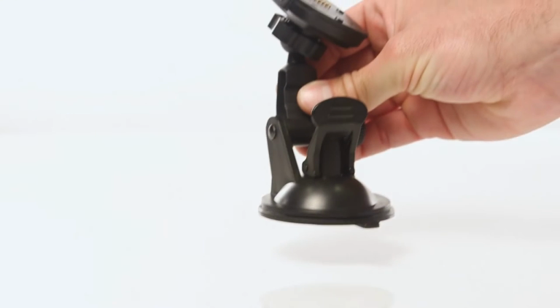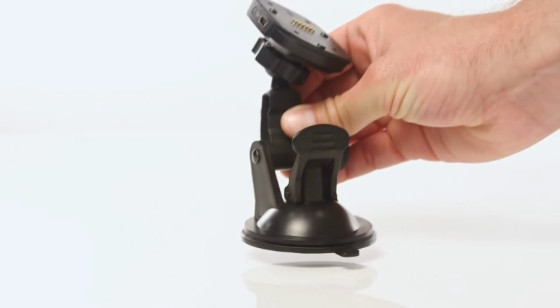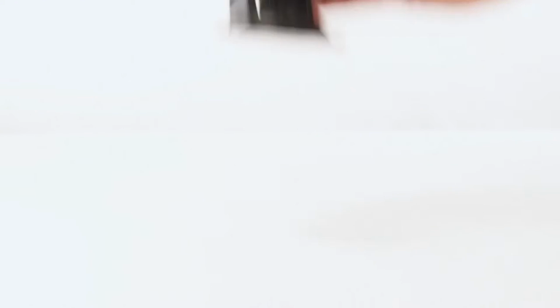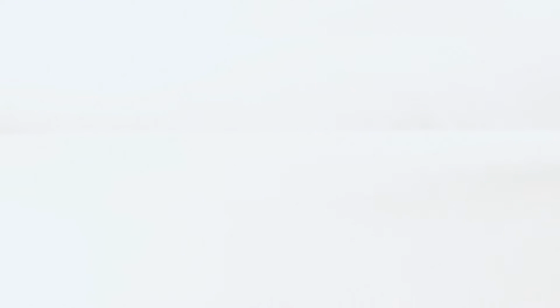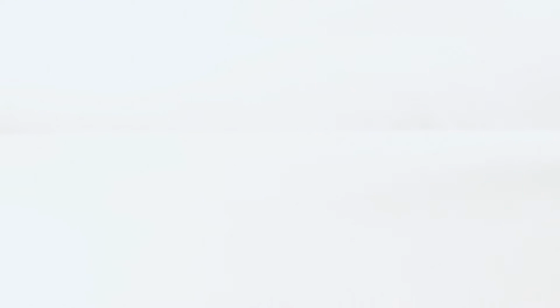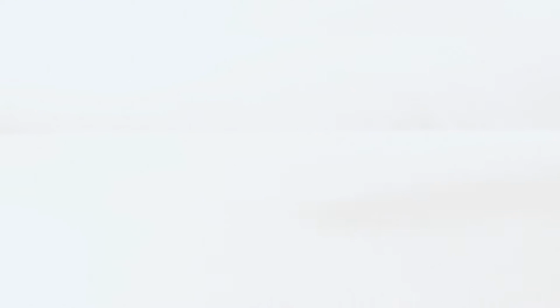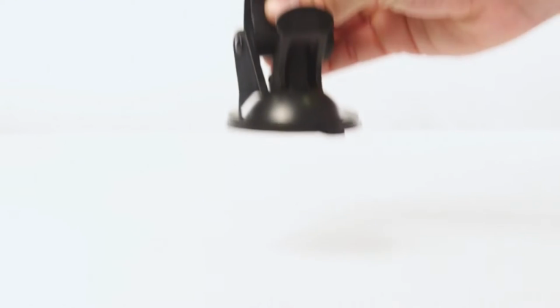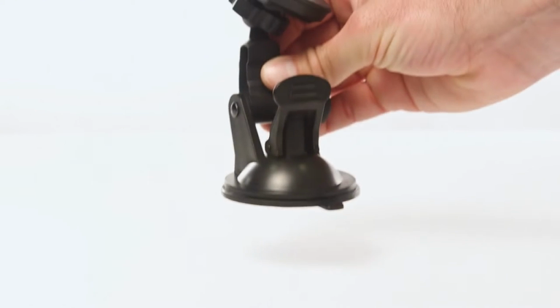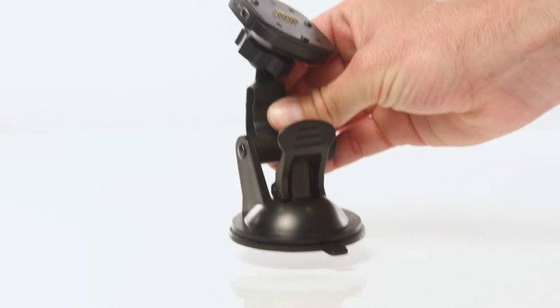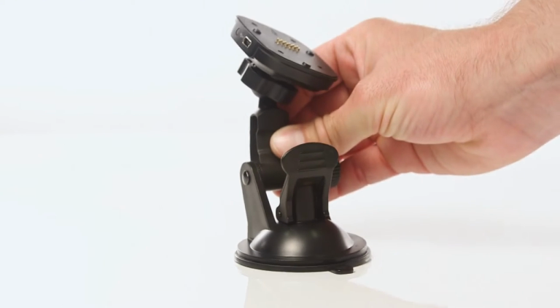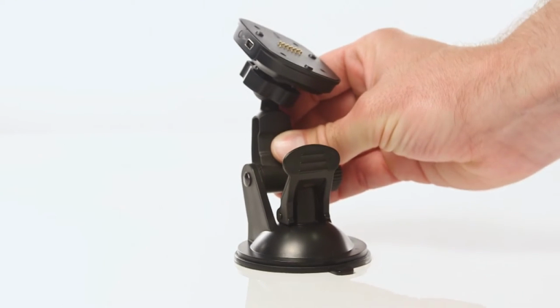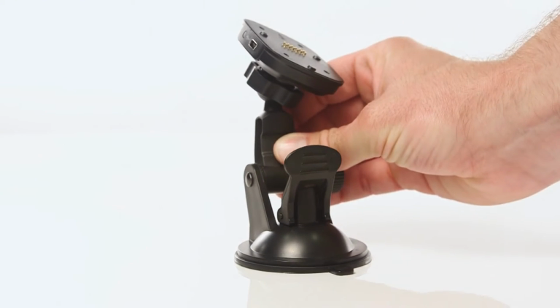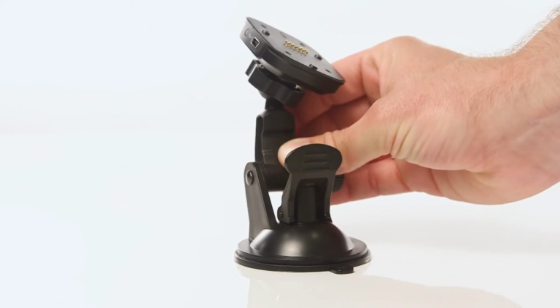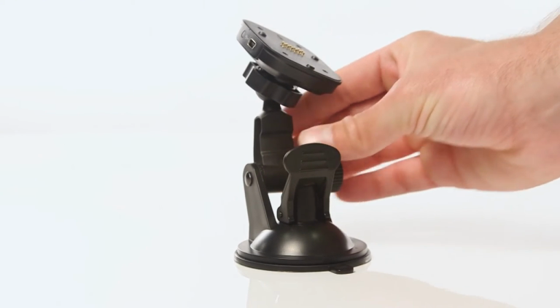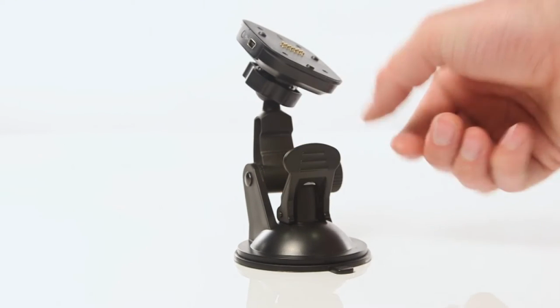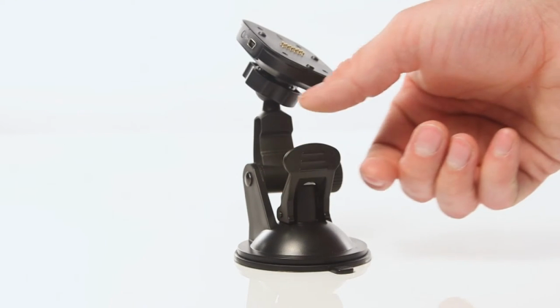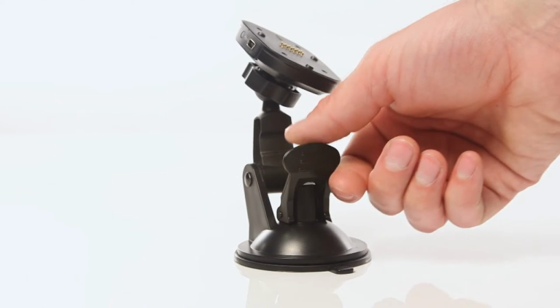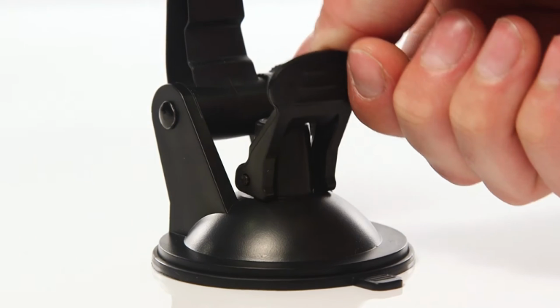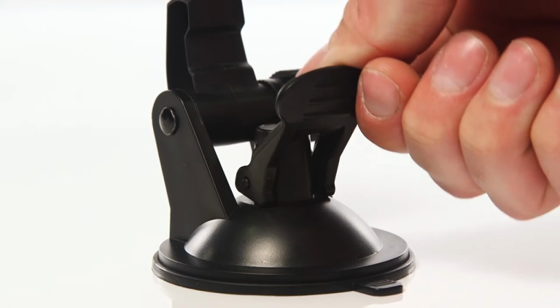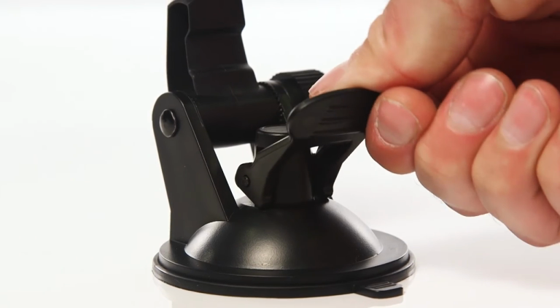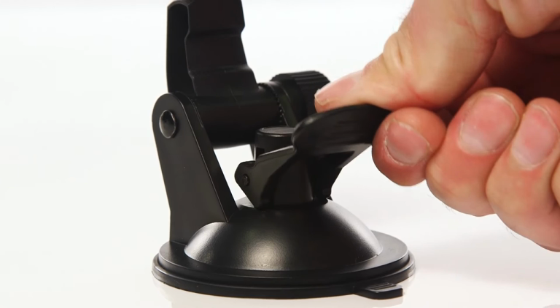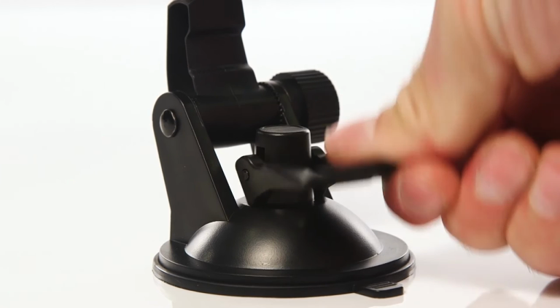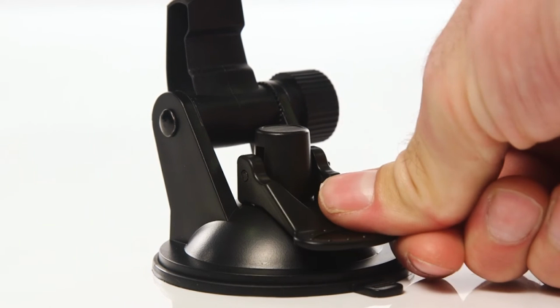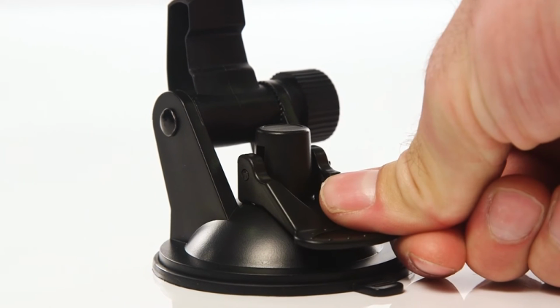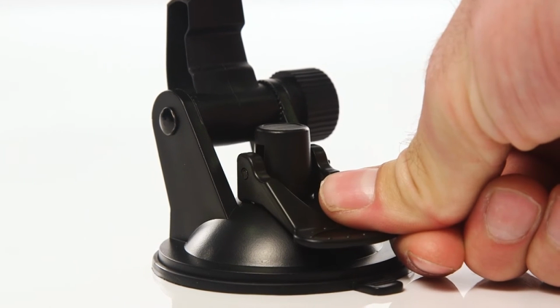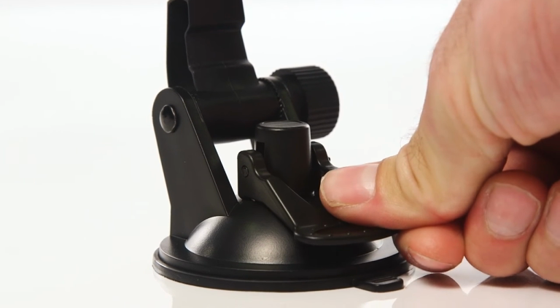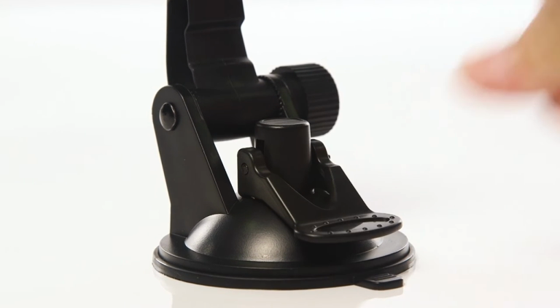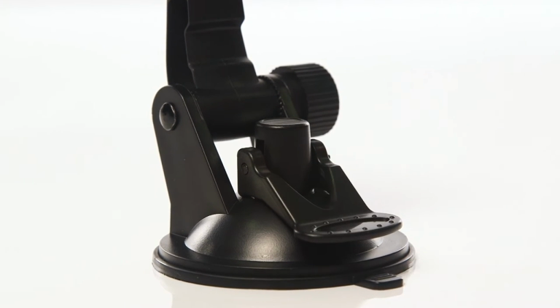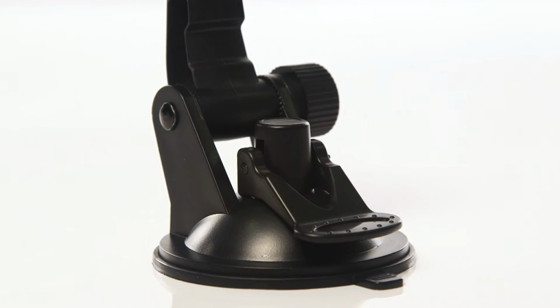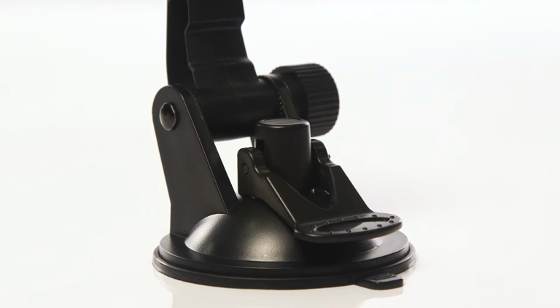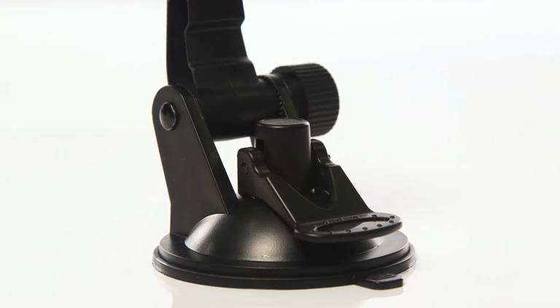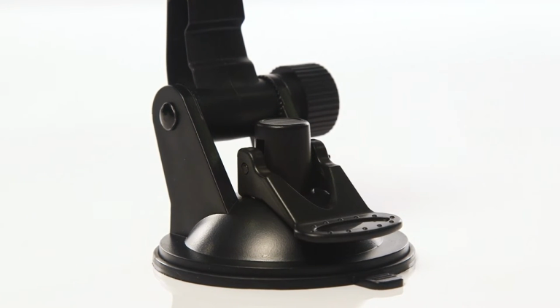Firstly, place the suction cup mount onto your windscreen. Next, push the release button down to secure the mount.